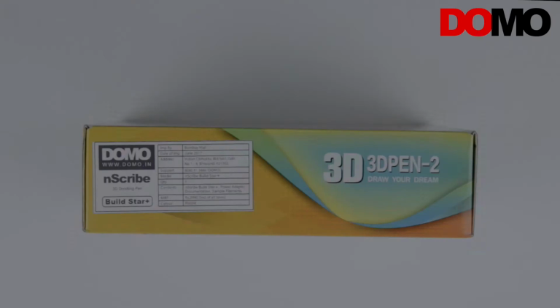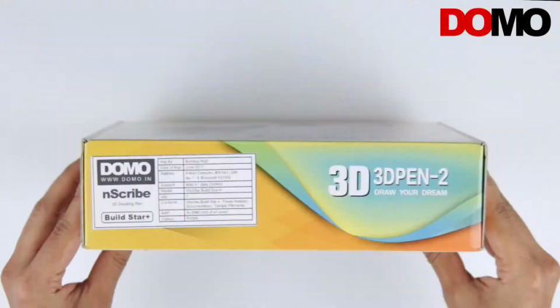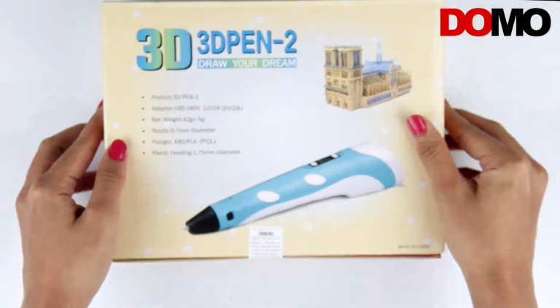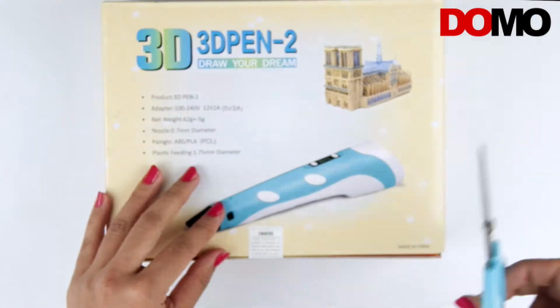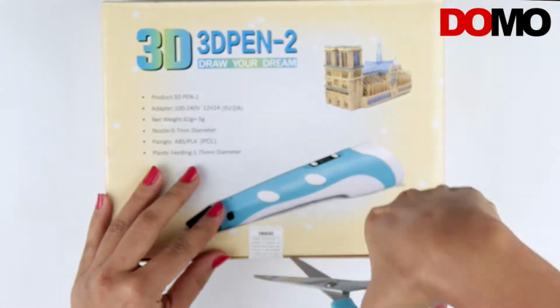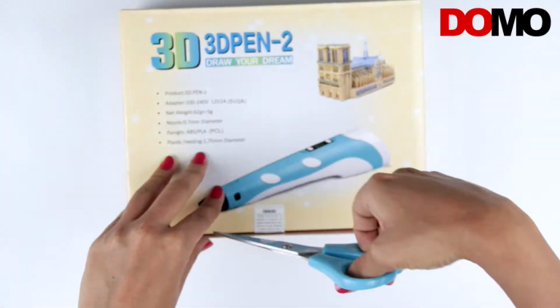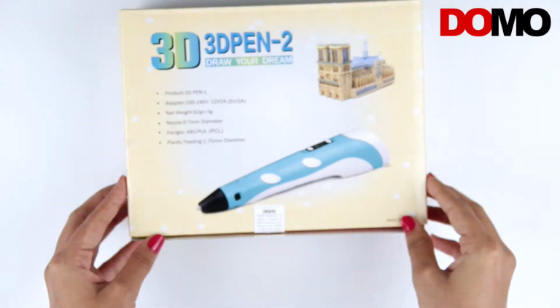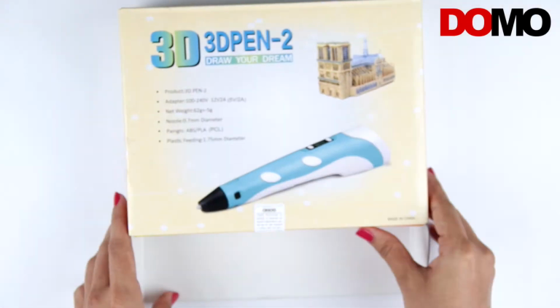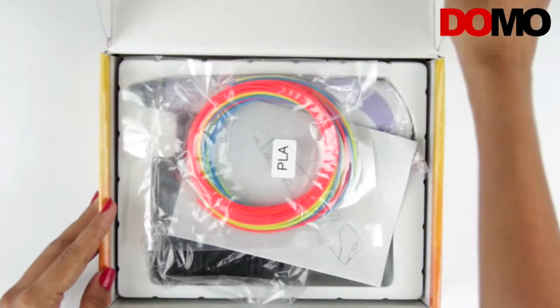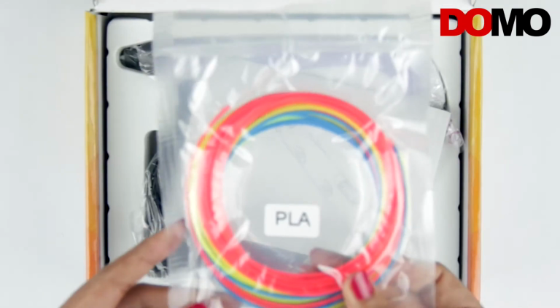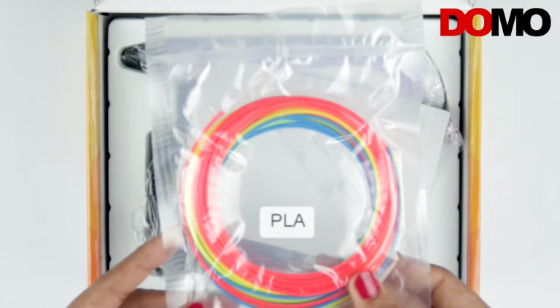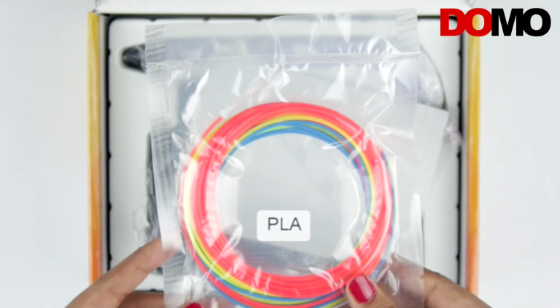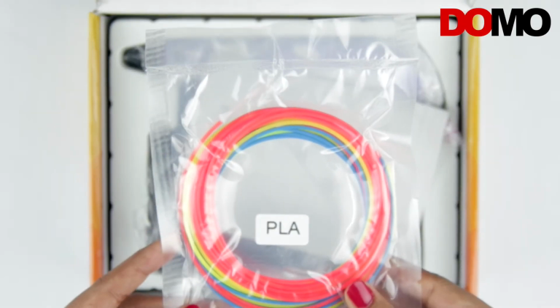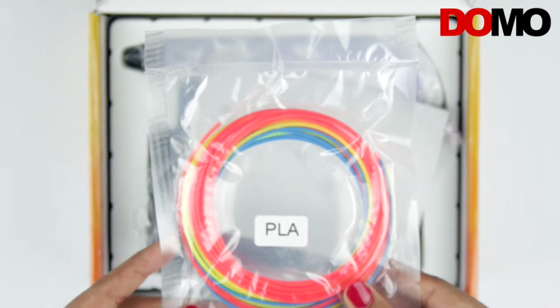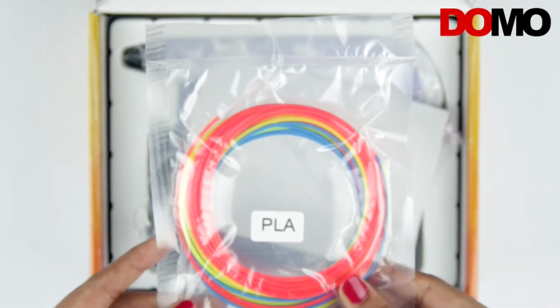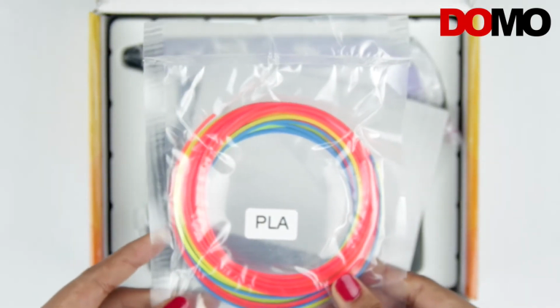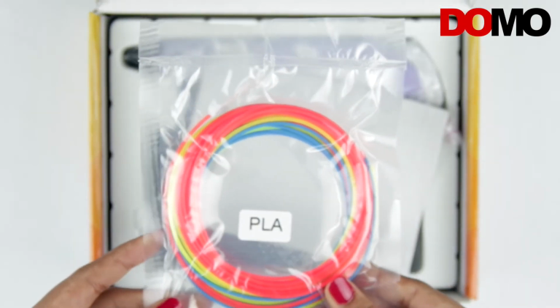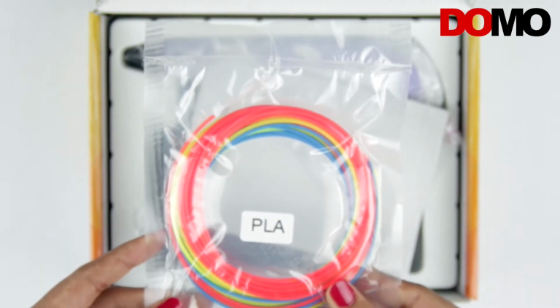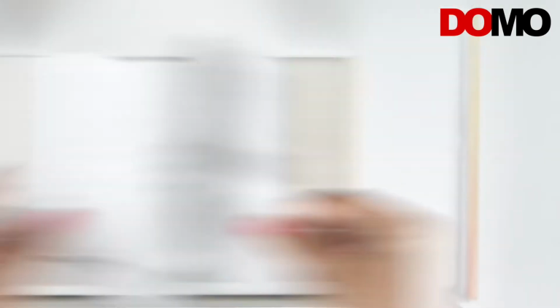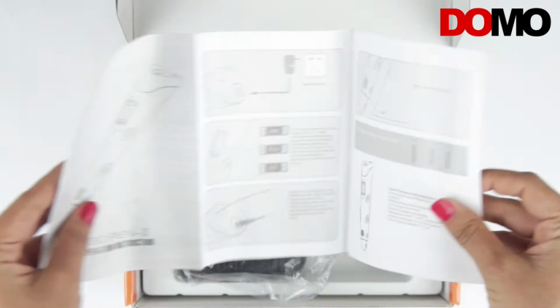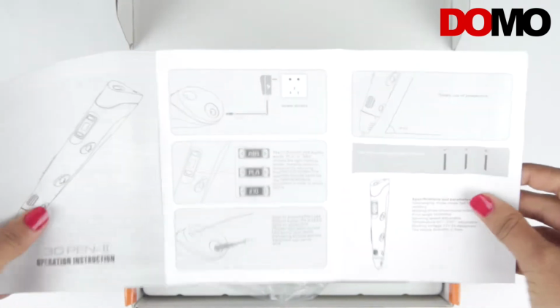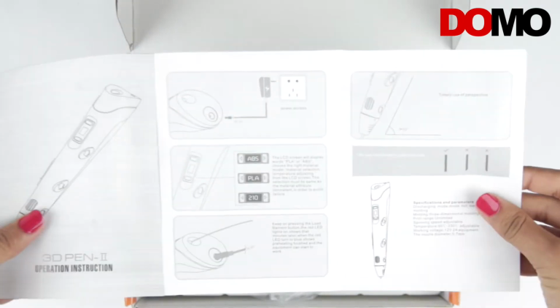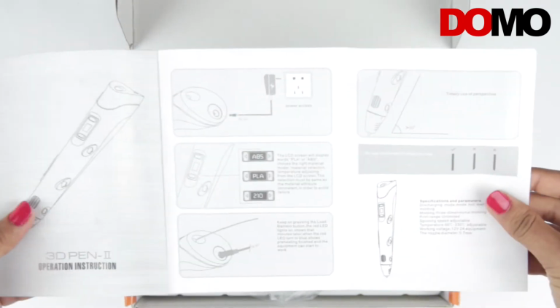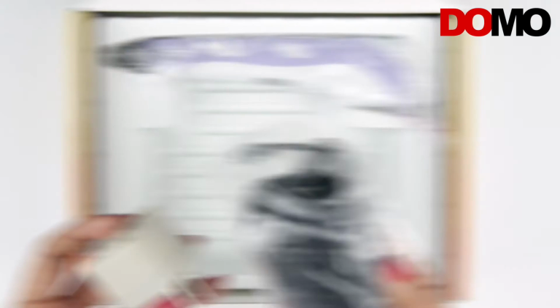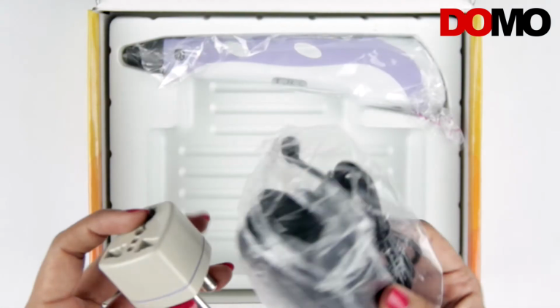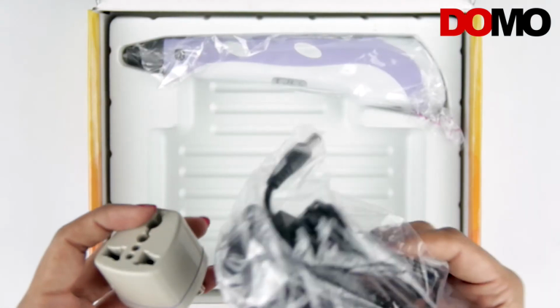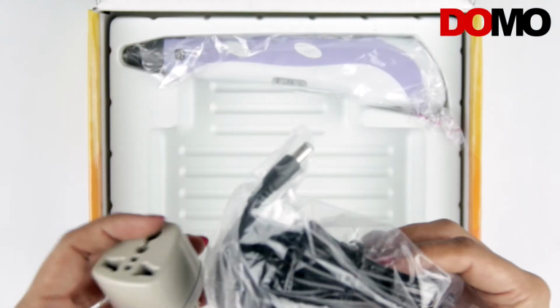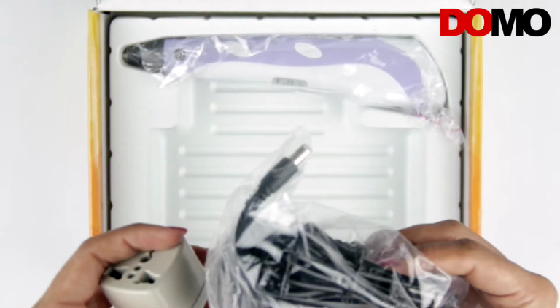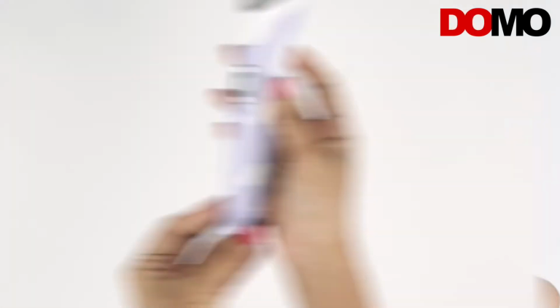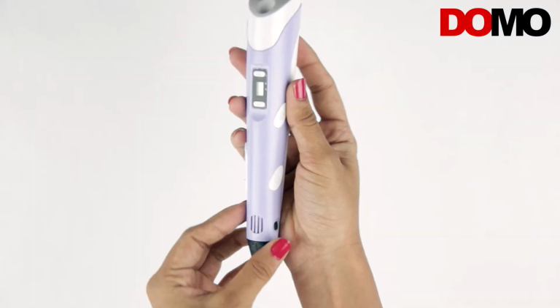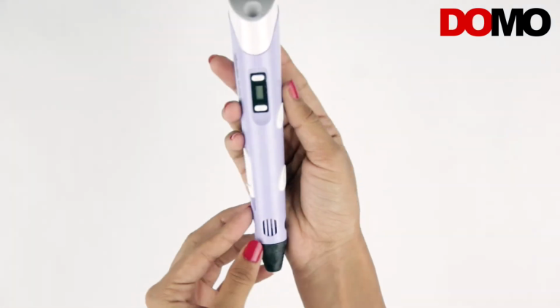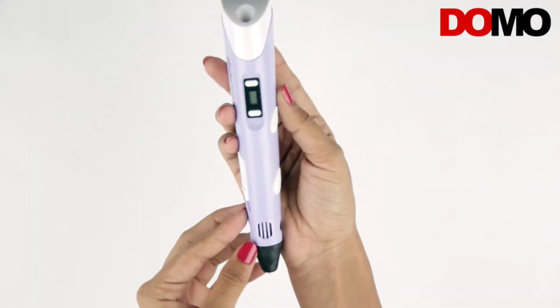Let's see what the box contains. The box contains sample filaments, user manual, power adapter, and the 3D pen.